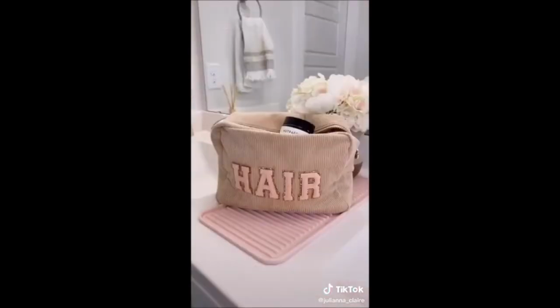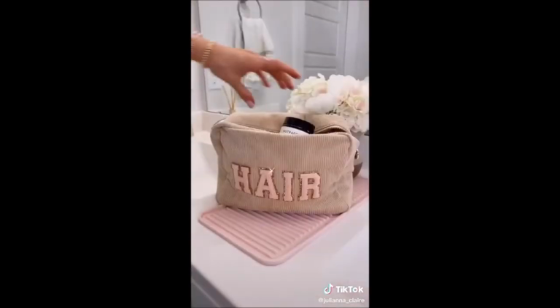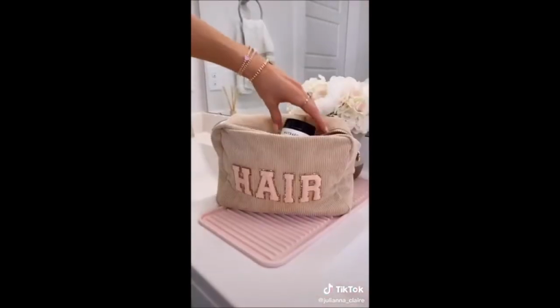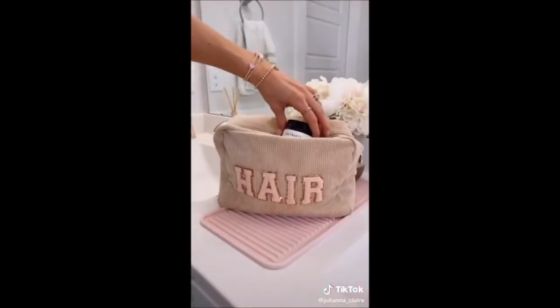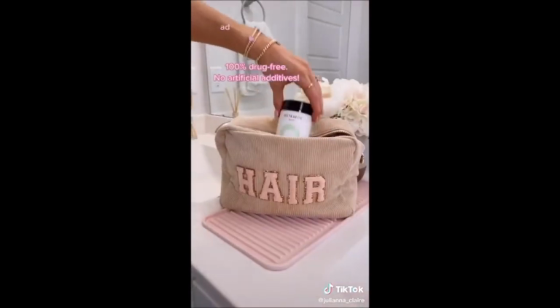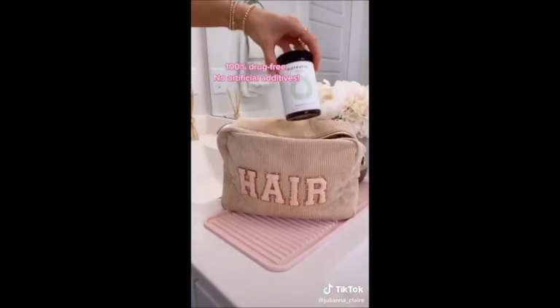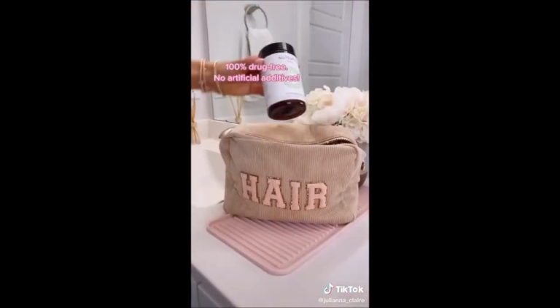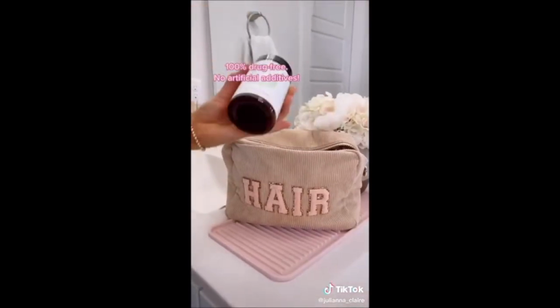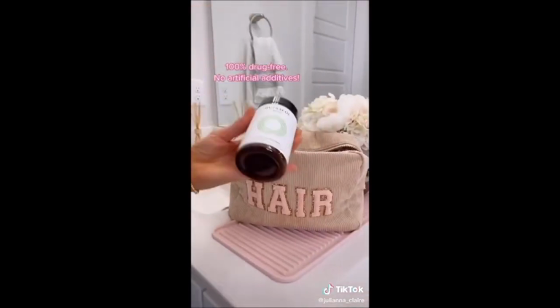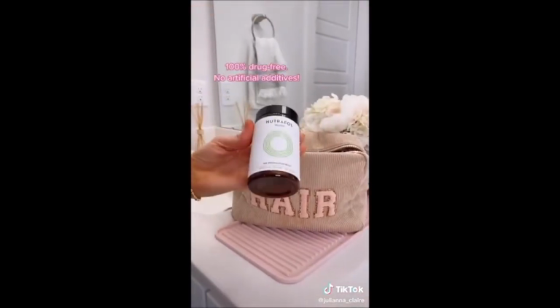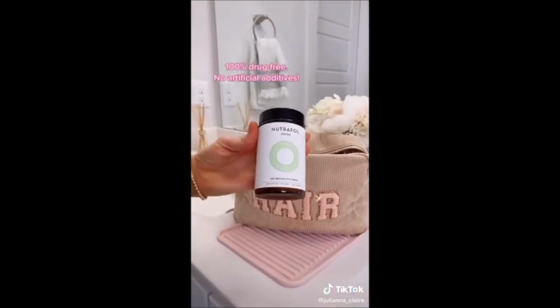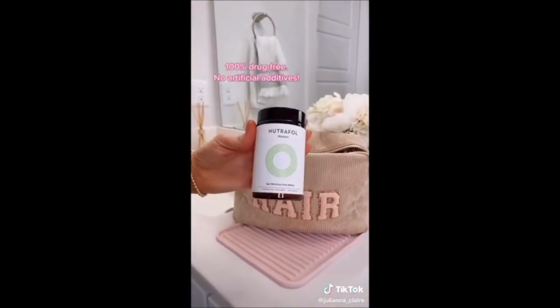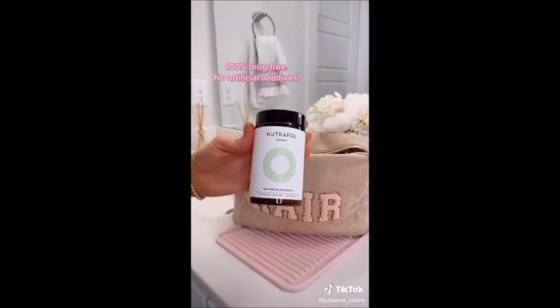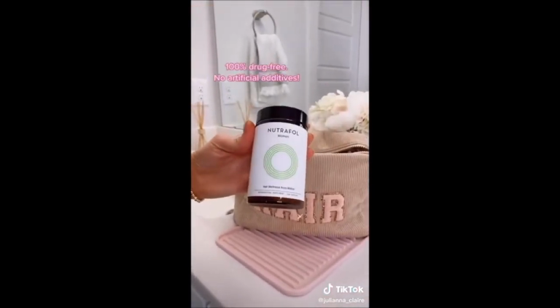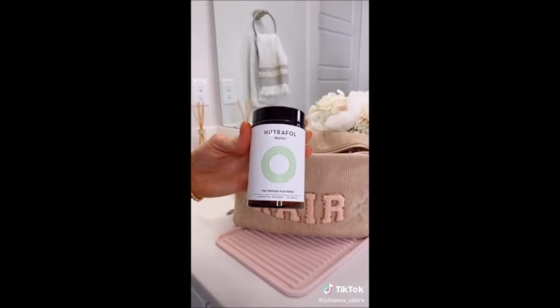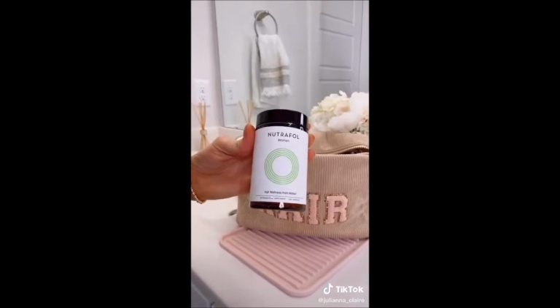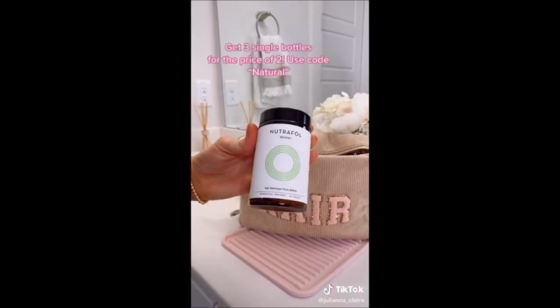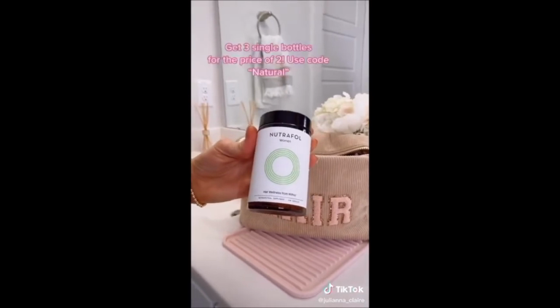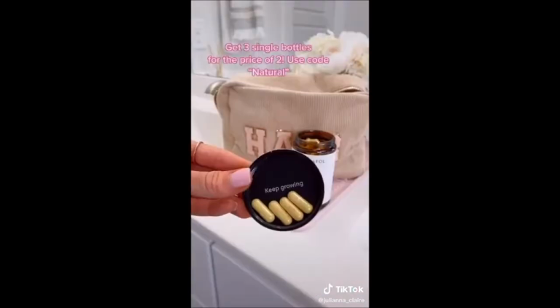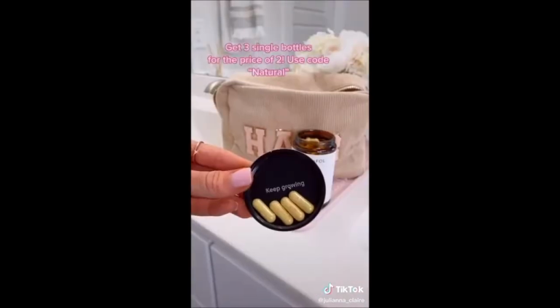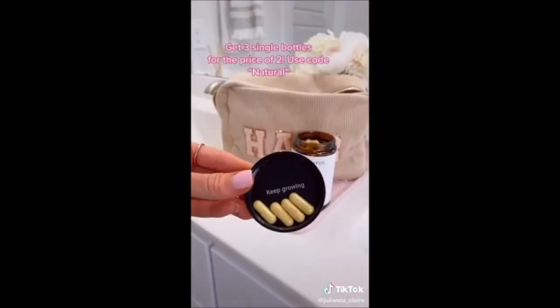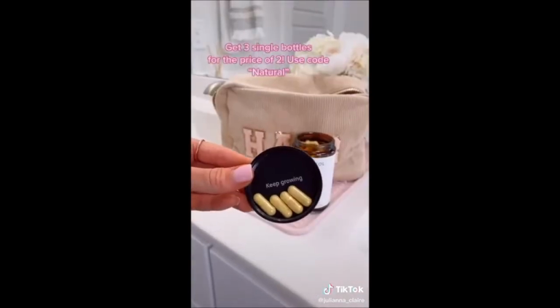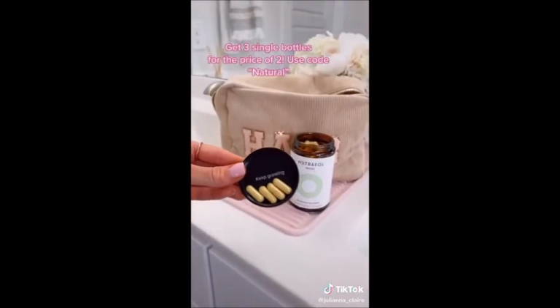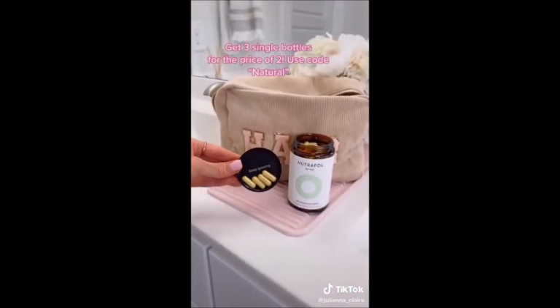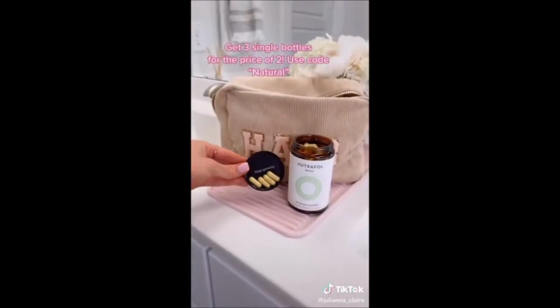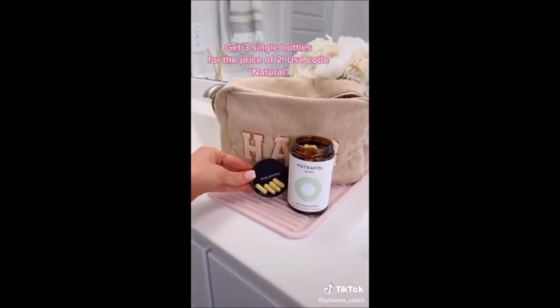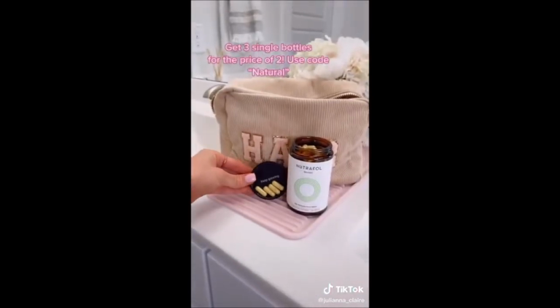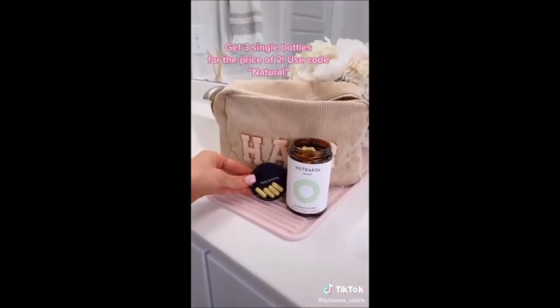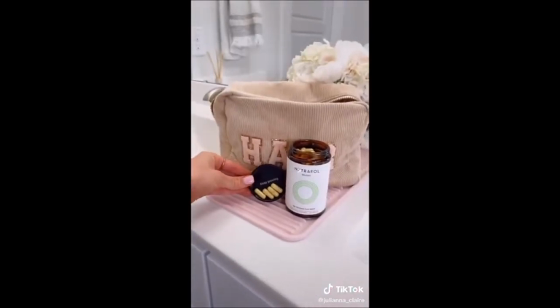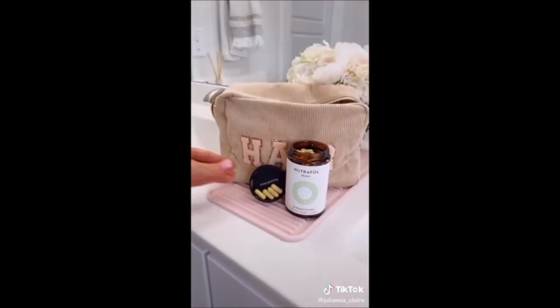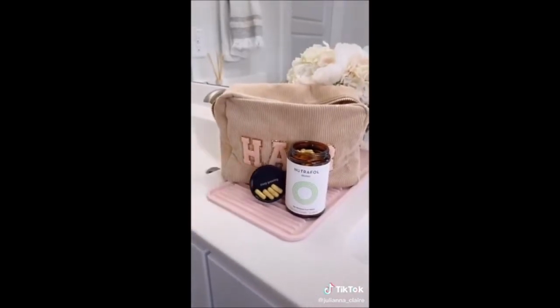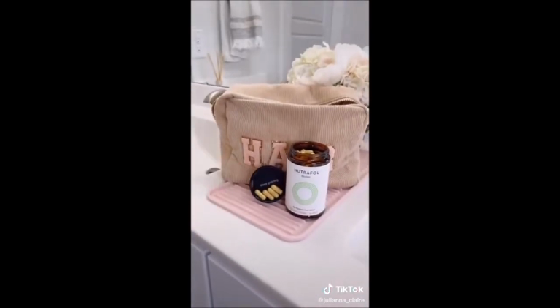Promote natural hair growth and get stronger hair with these Nutraful capsules. You take four capsules a day and it's 100% drug-free with no artificial additives.